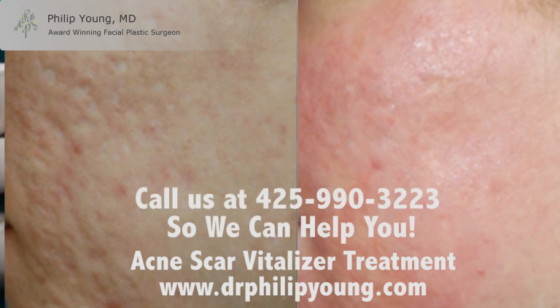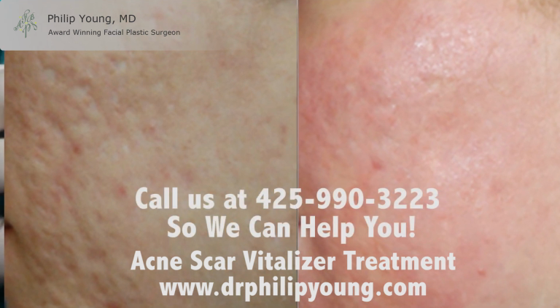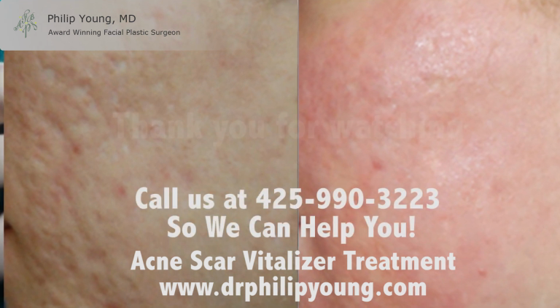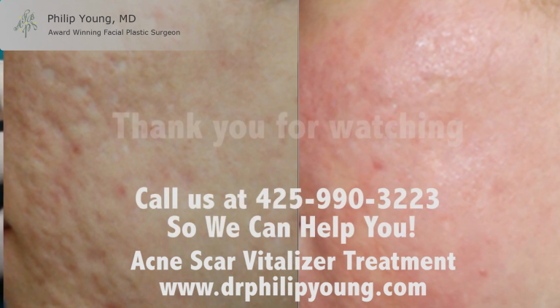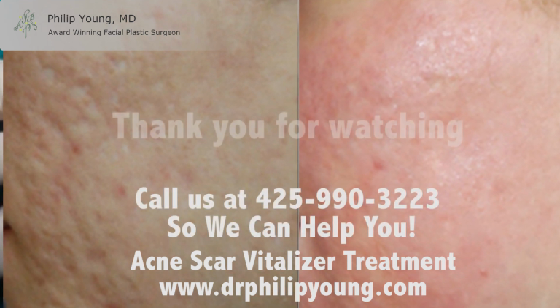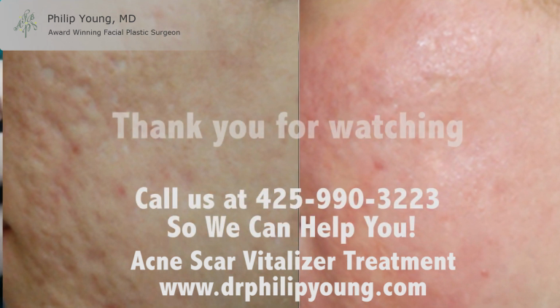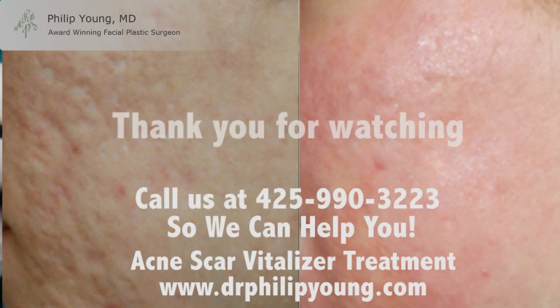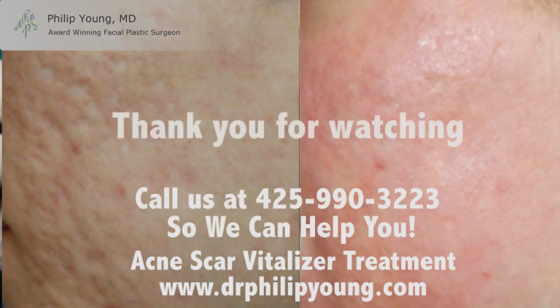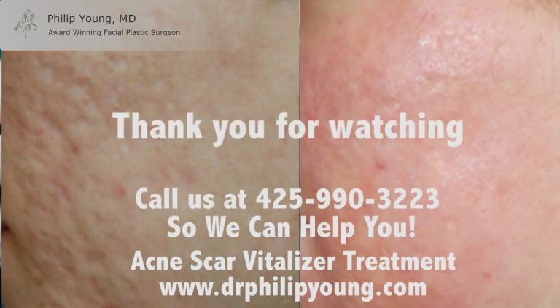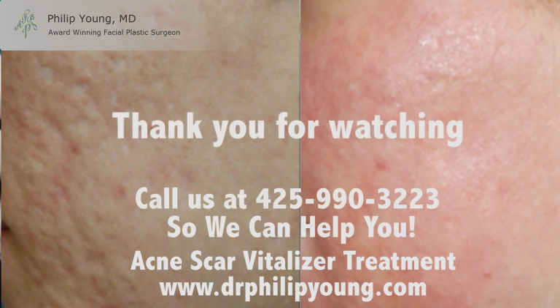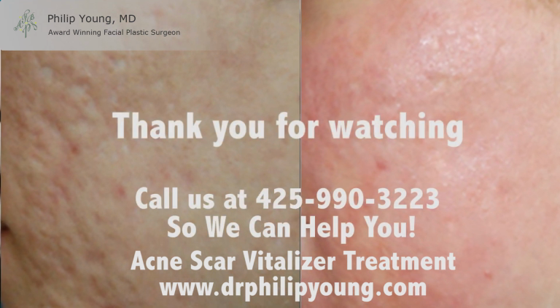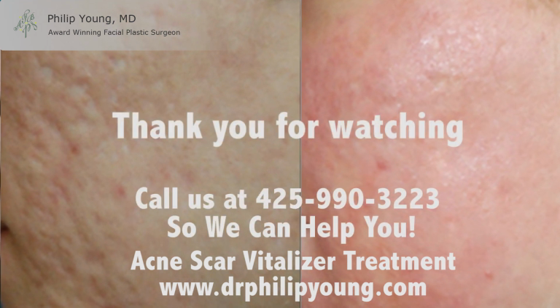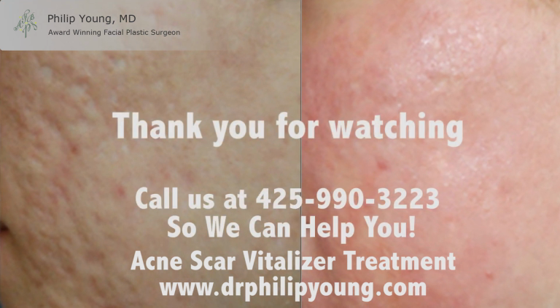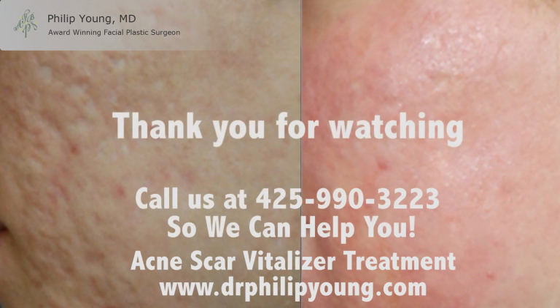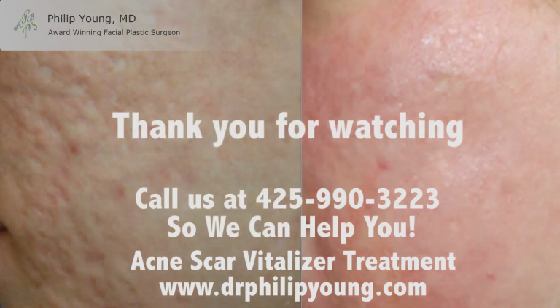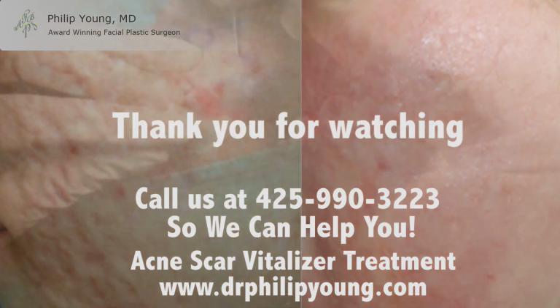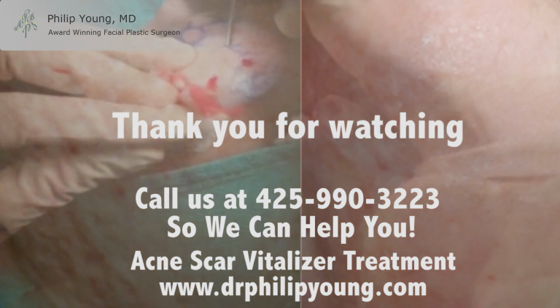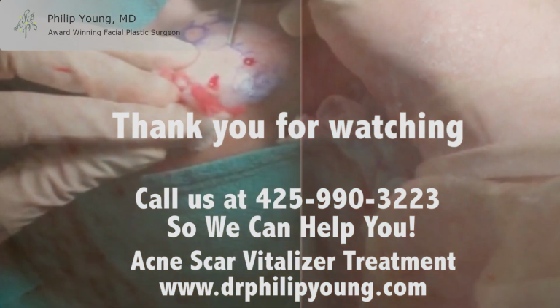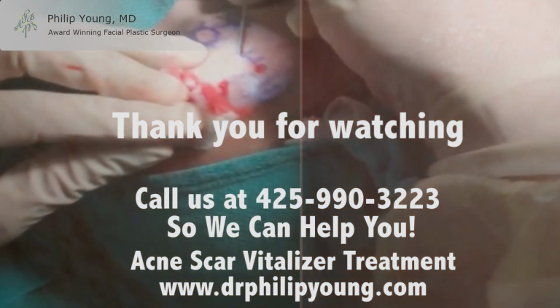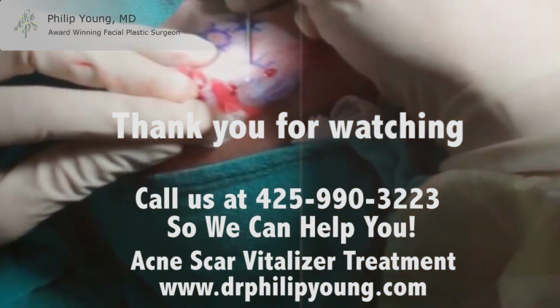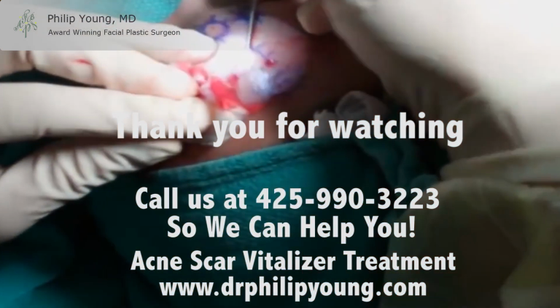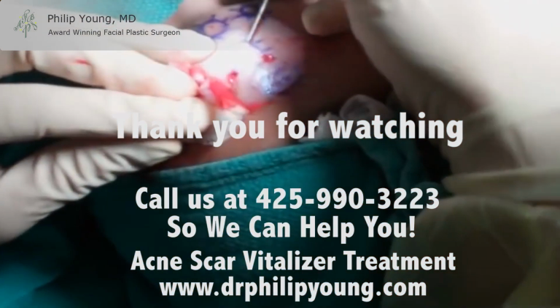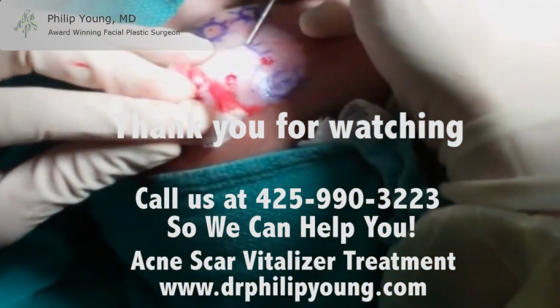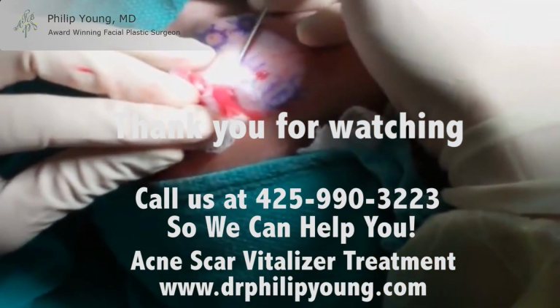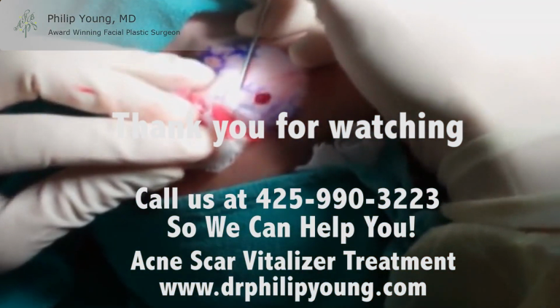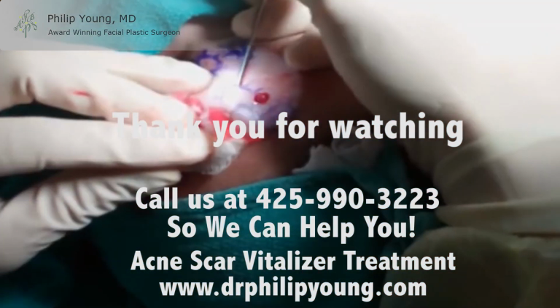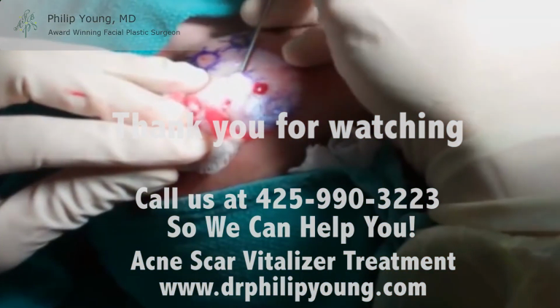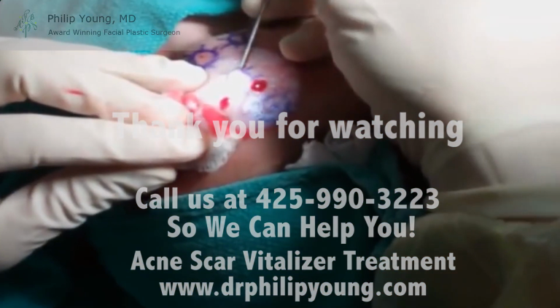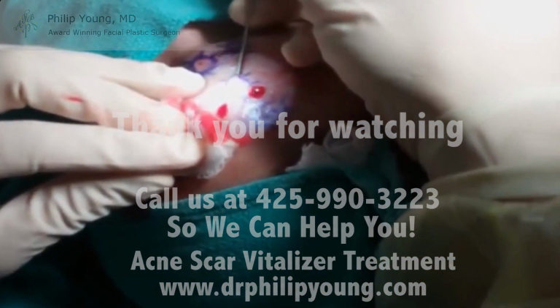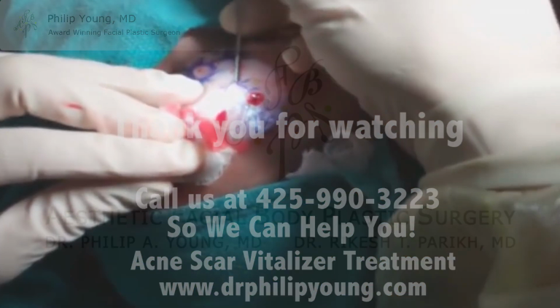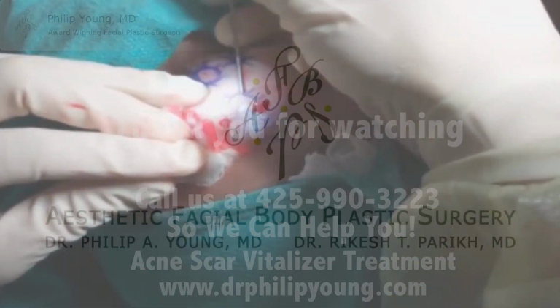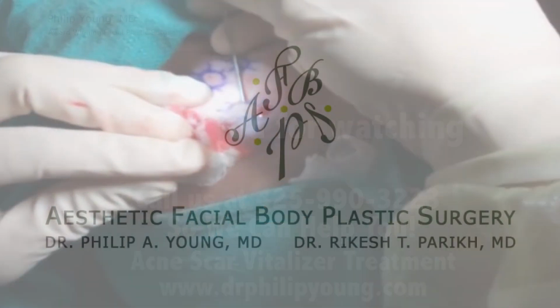Call us to see how we can help you with the Acne Scar Vitalizer treatment. Thank you for watching.